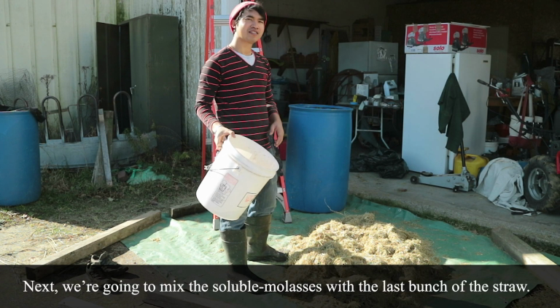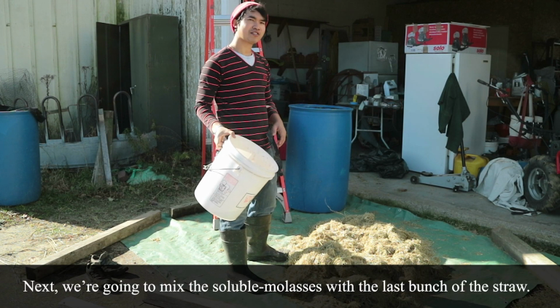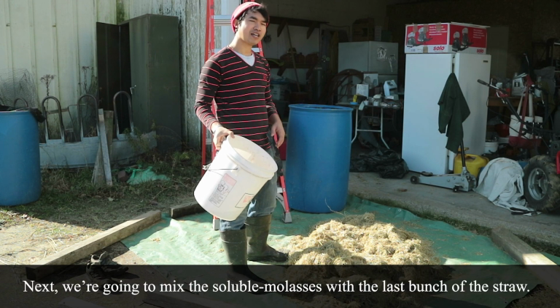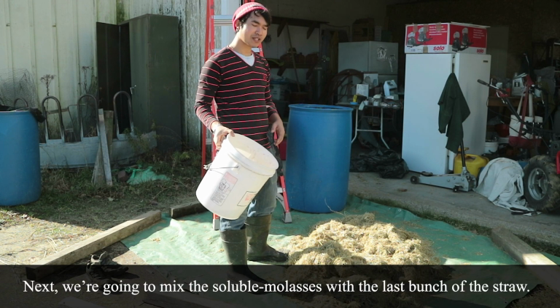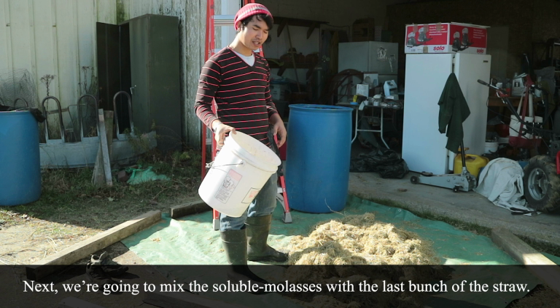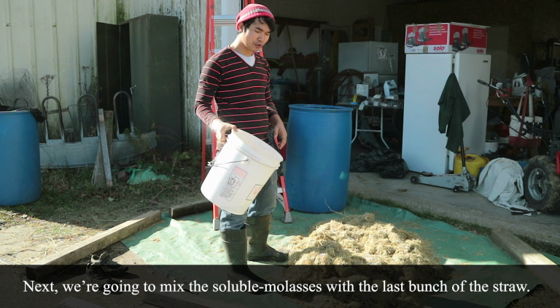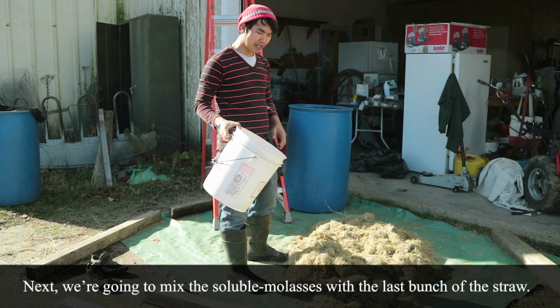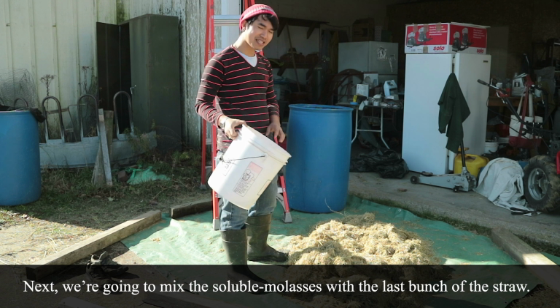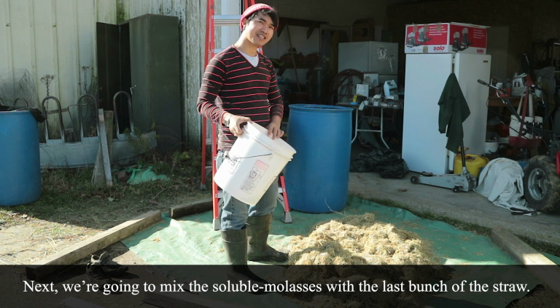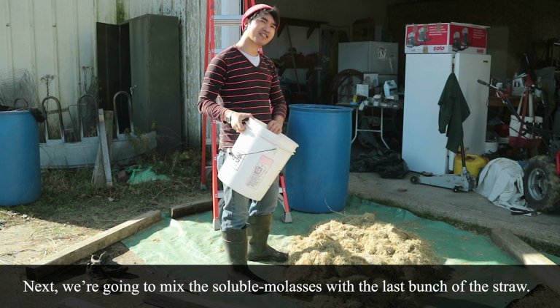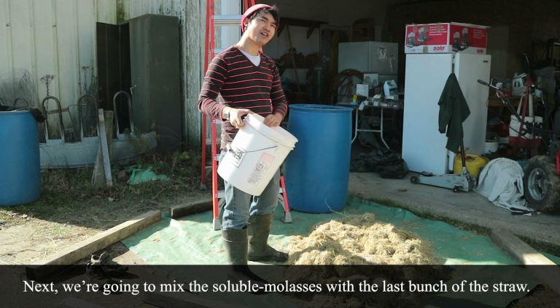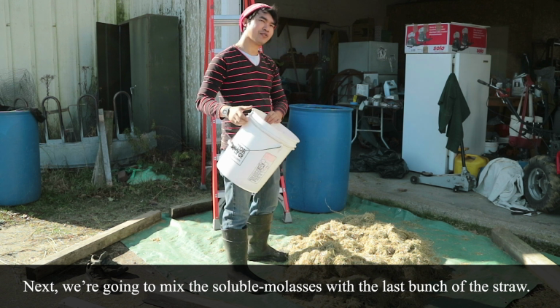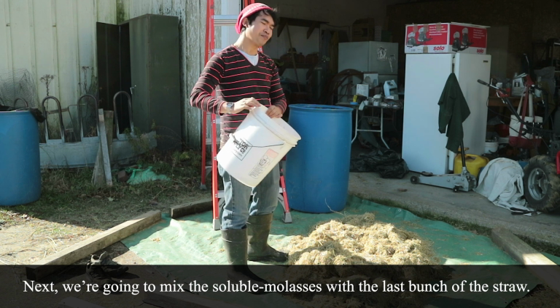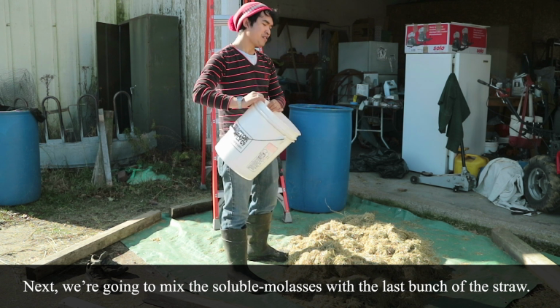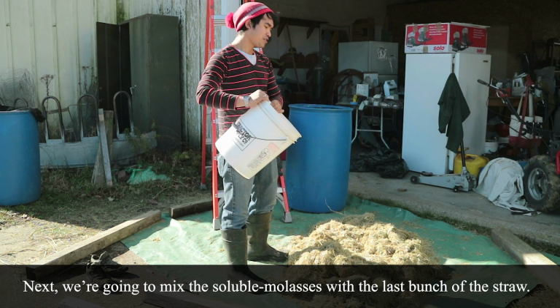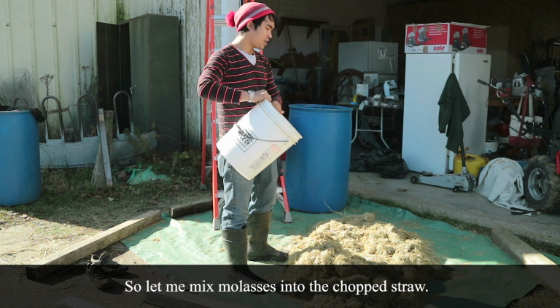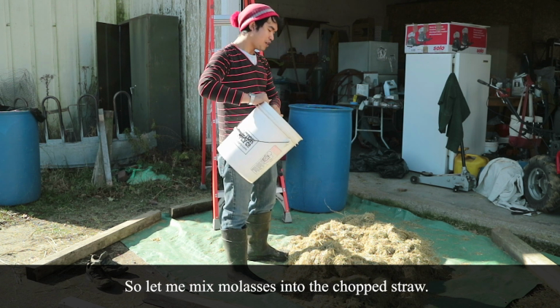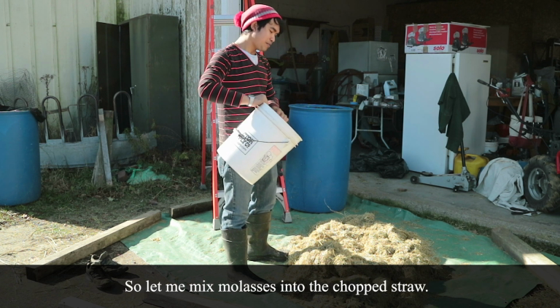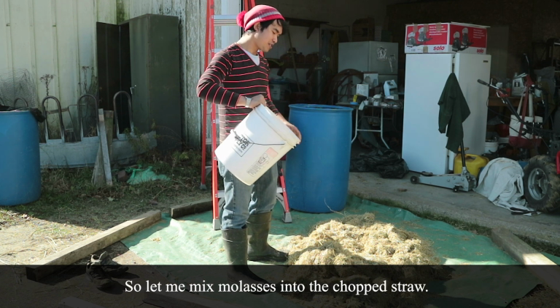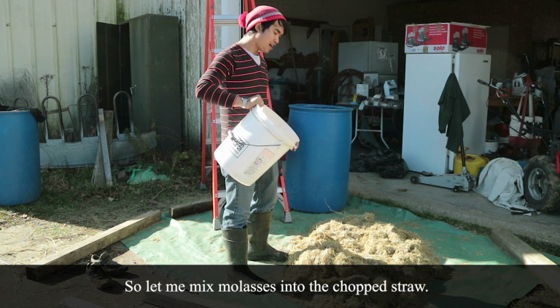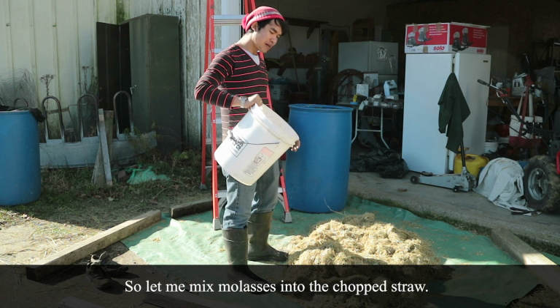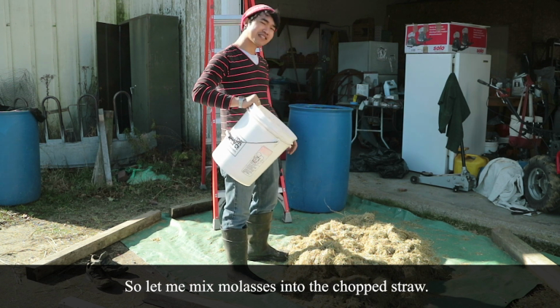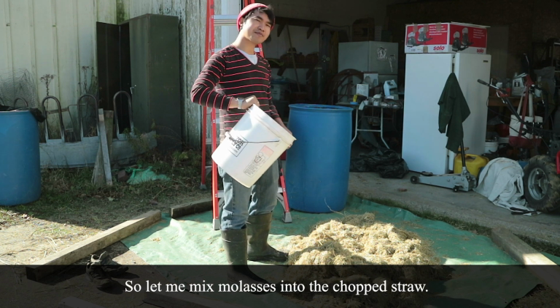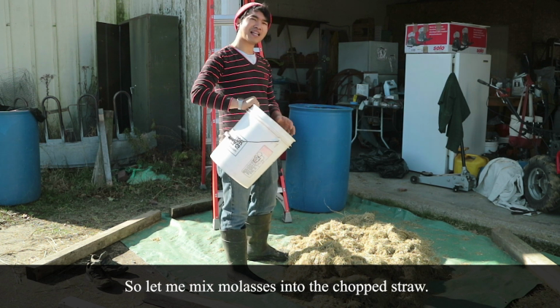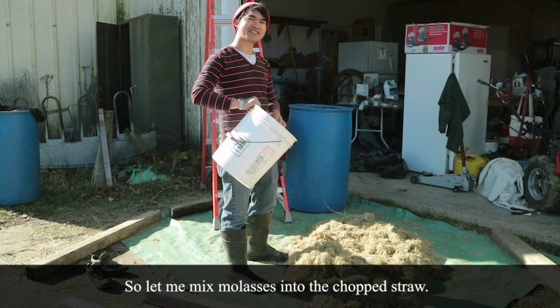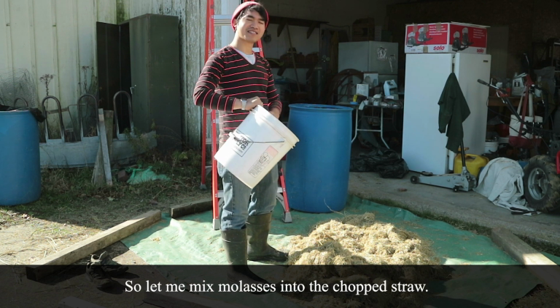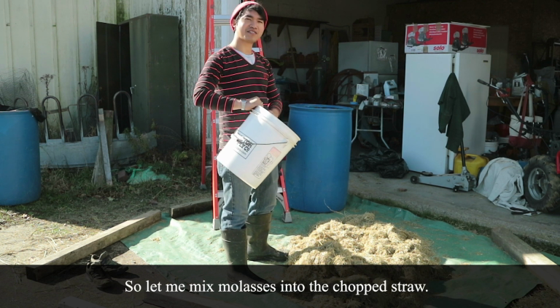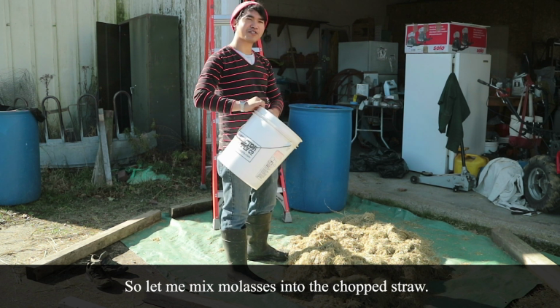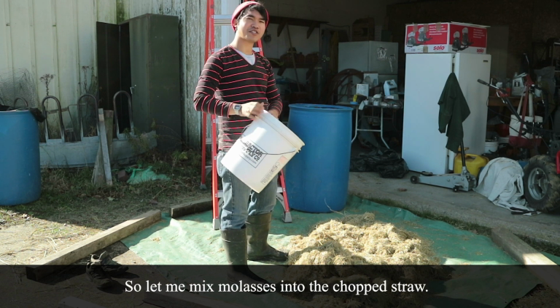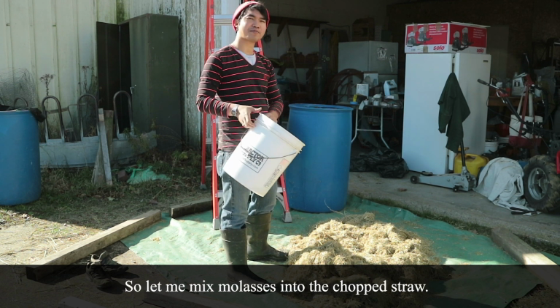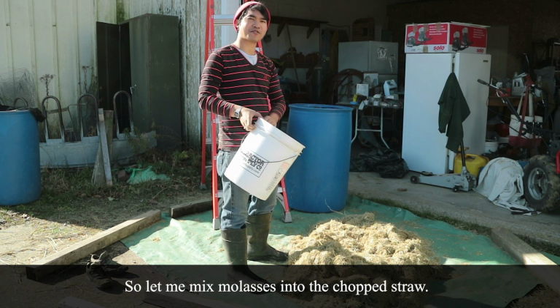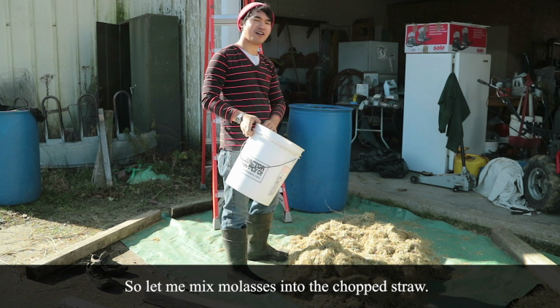Now we're going to do molasses — let me start mixing the molasses into the chopped straw.